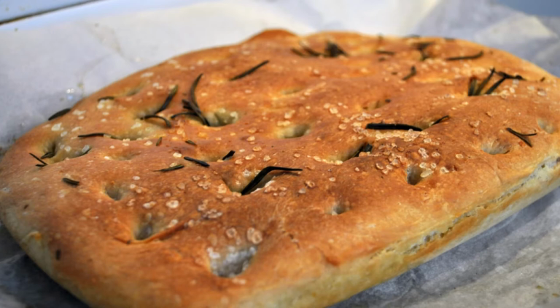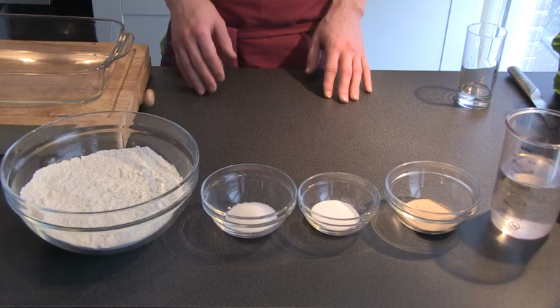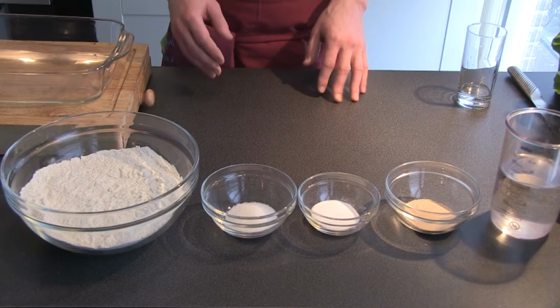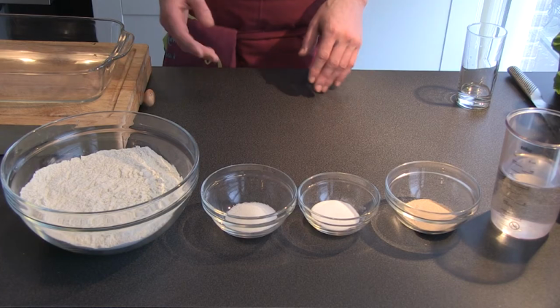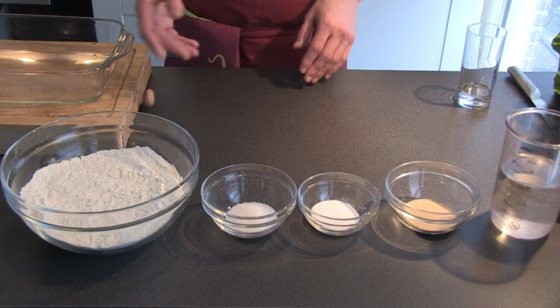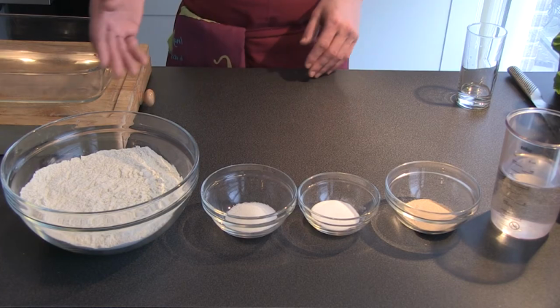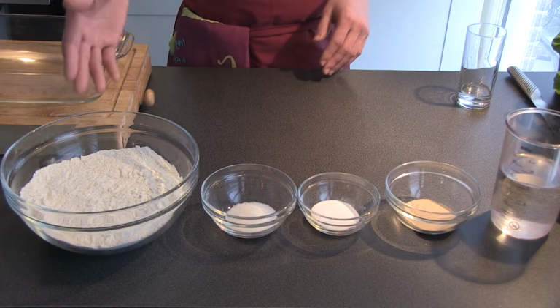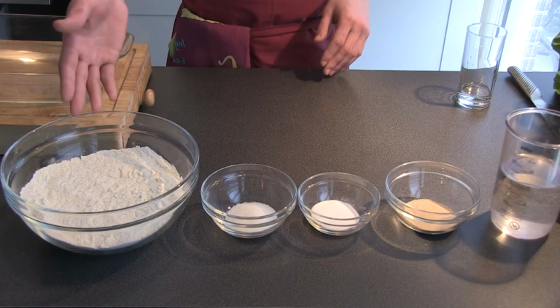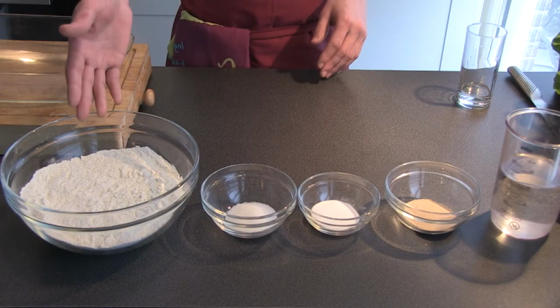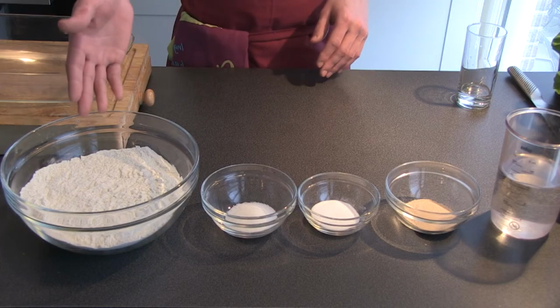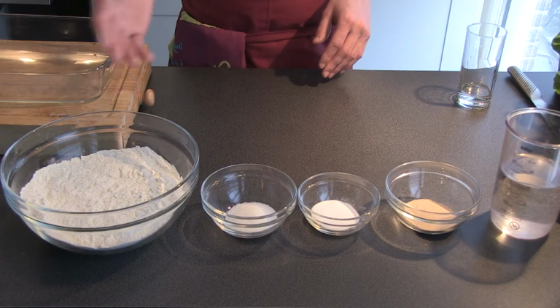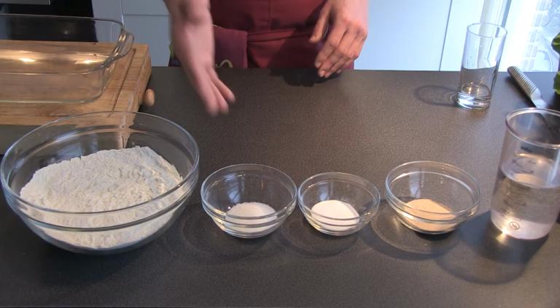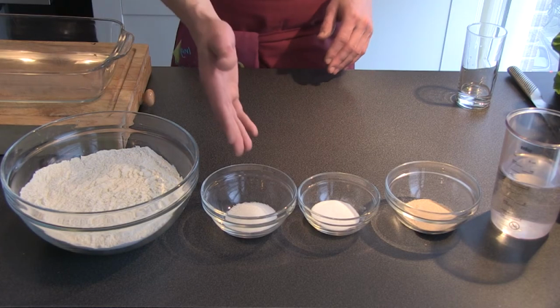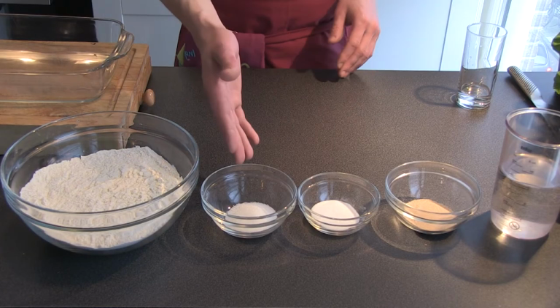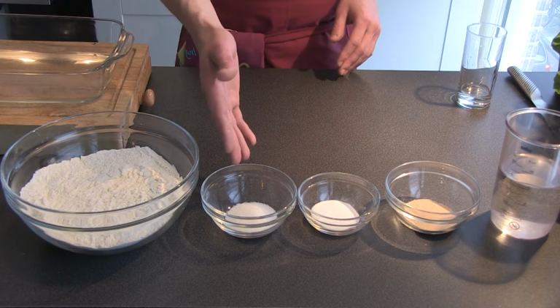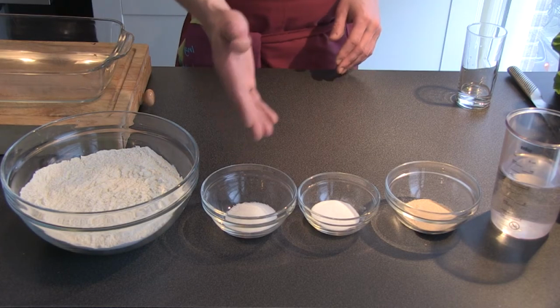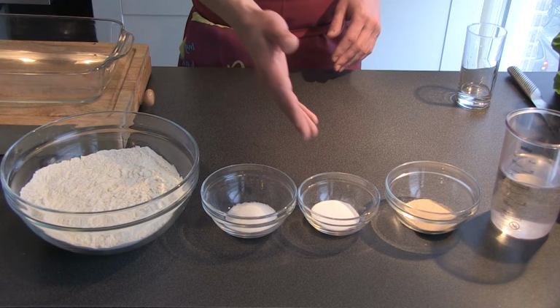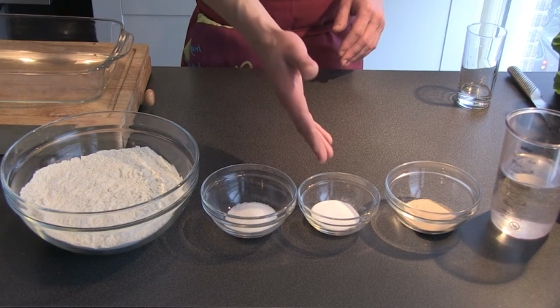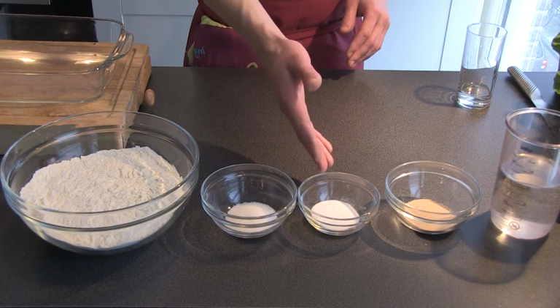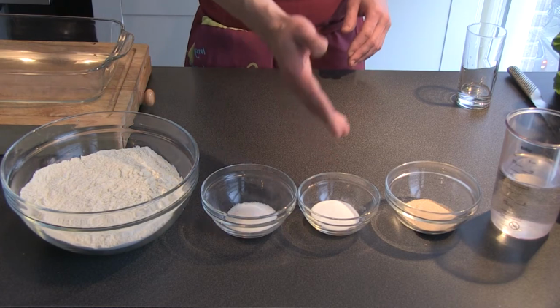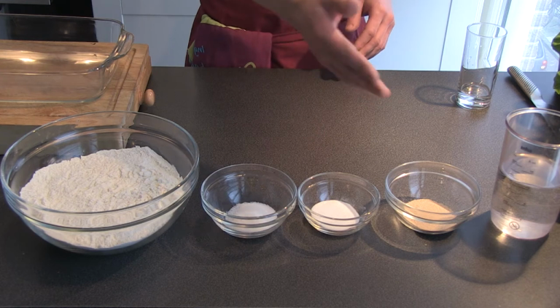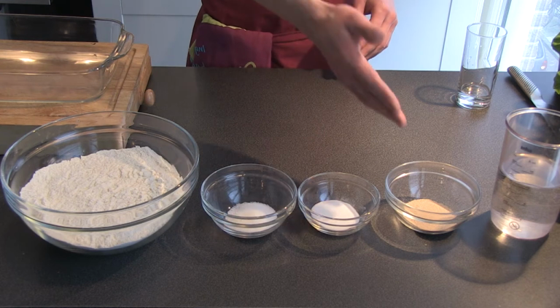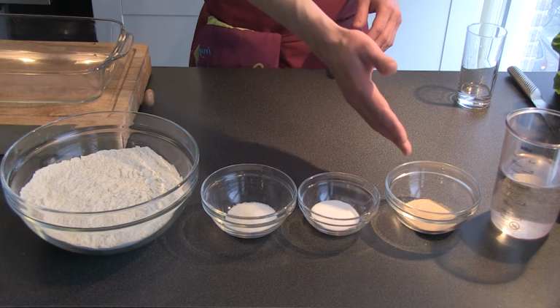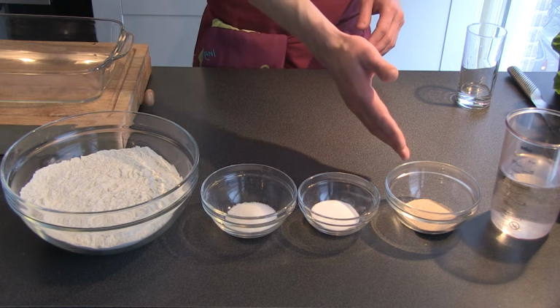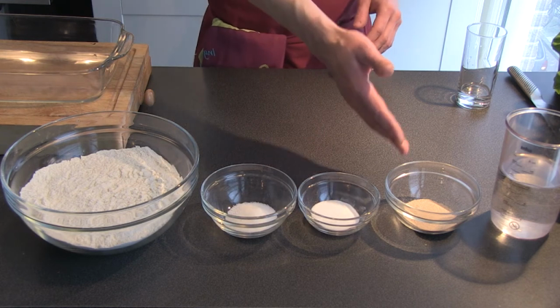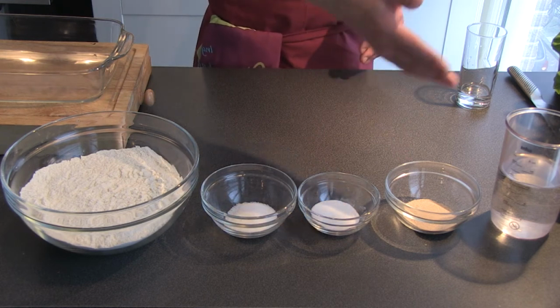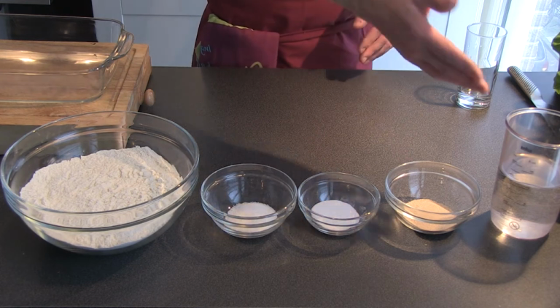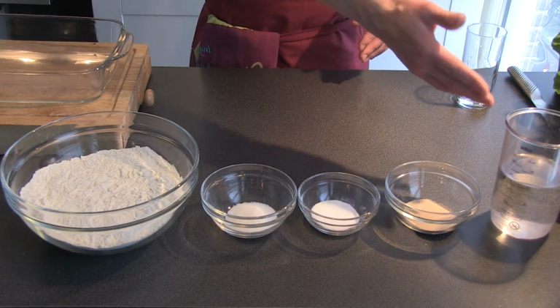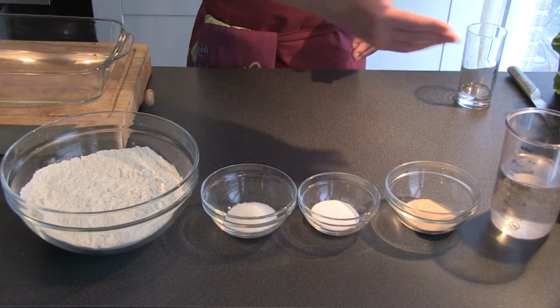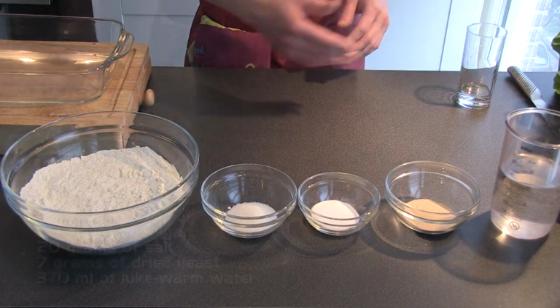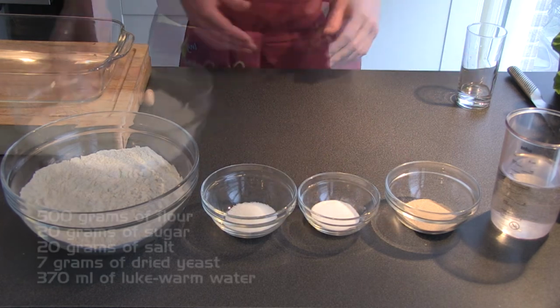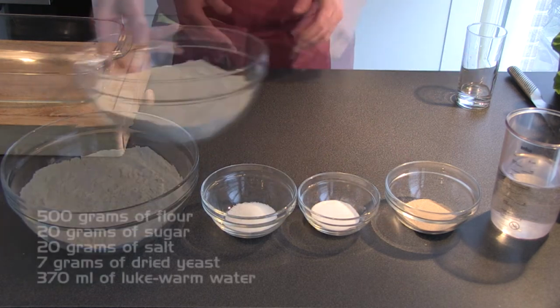All you need is flour, sugar, salt, dried yeast and some lukewarm water.